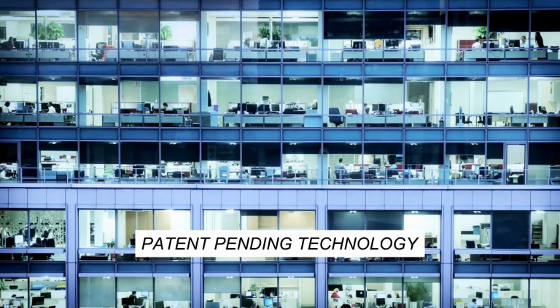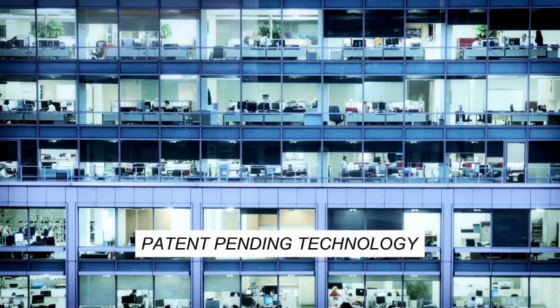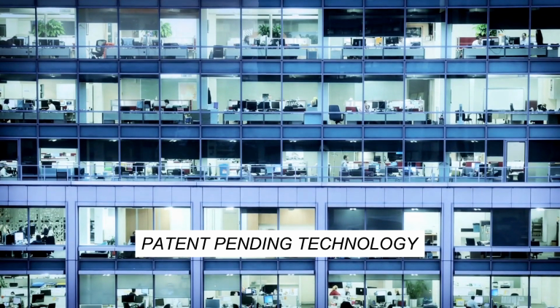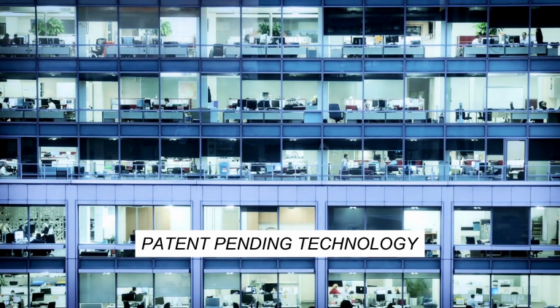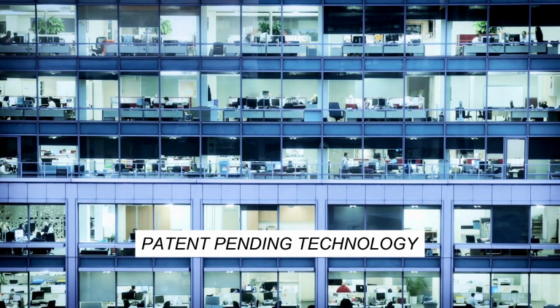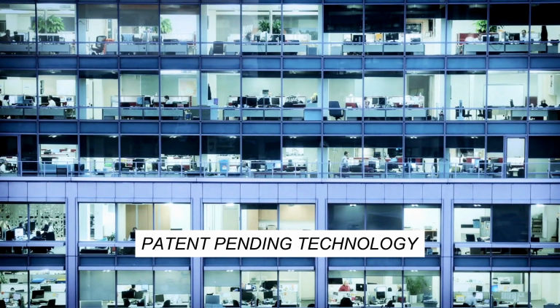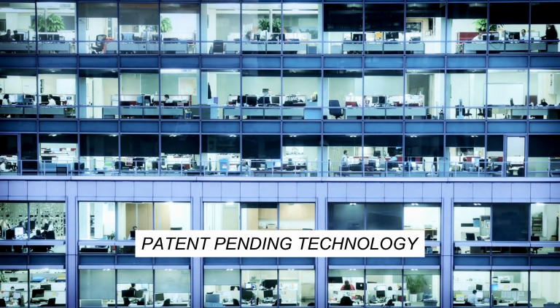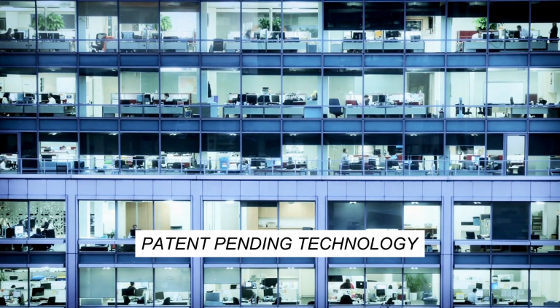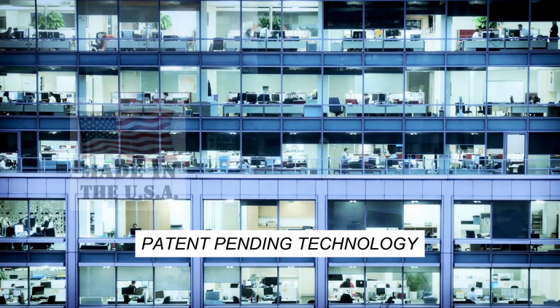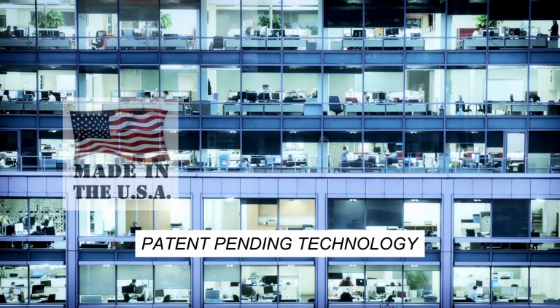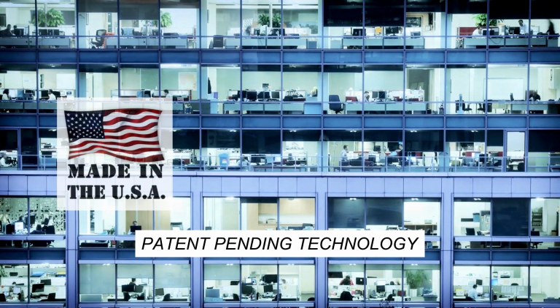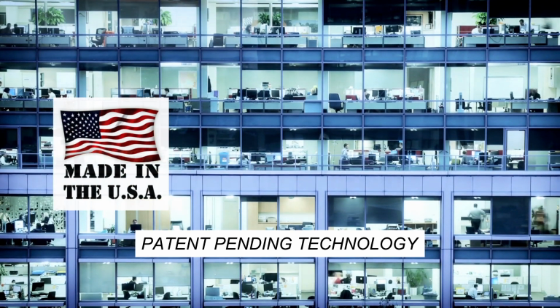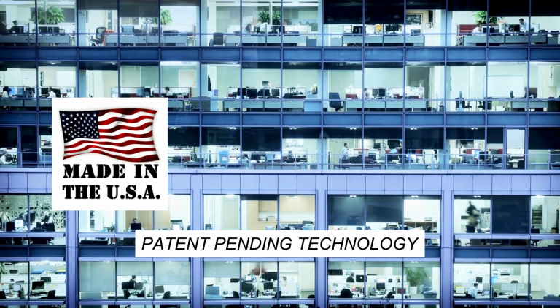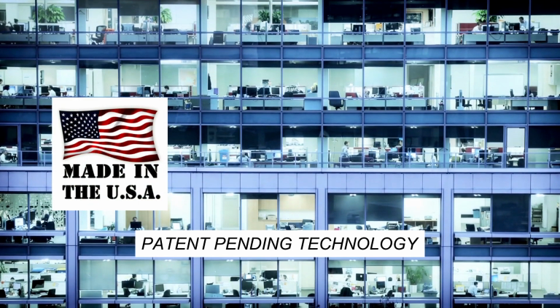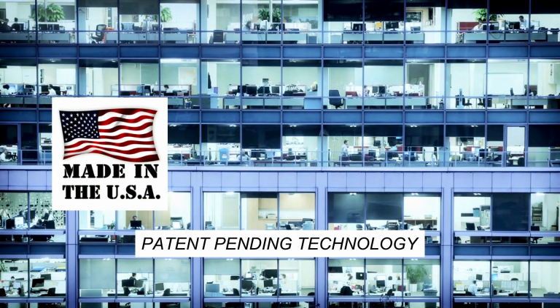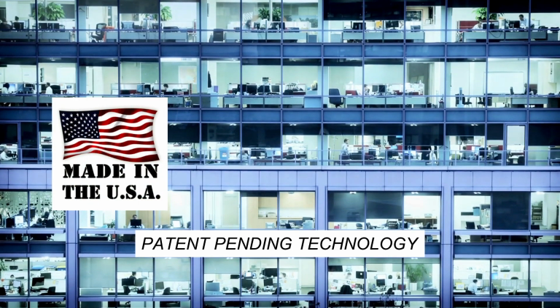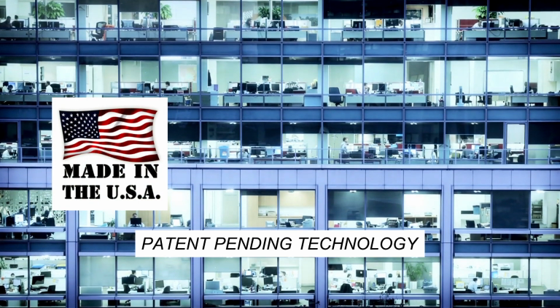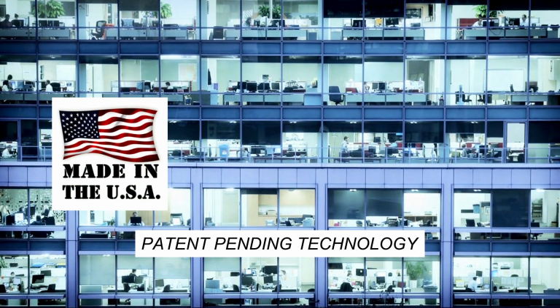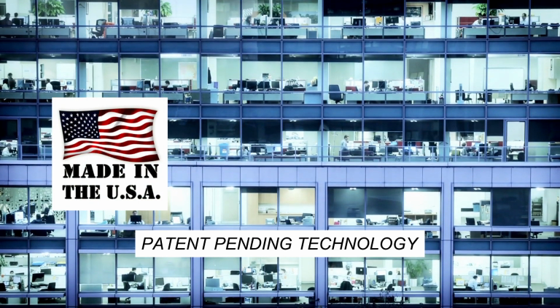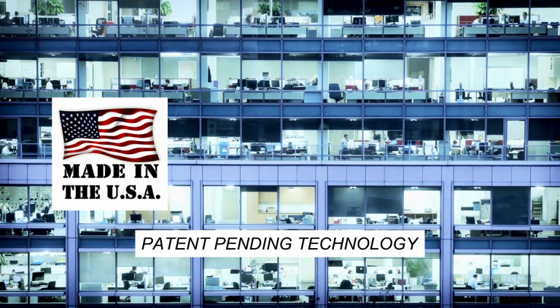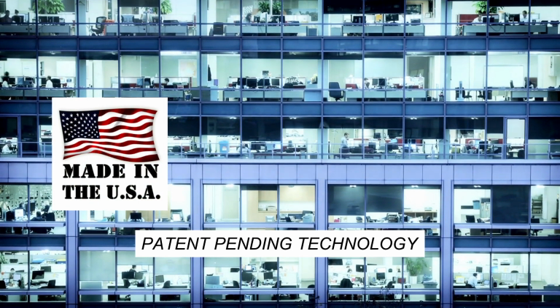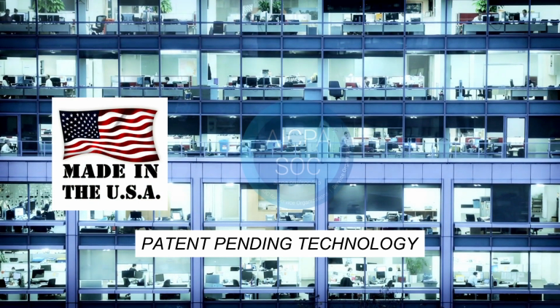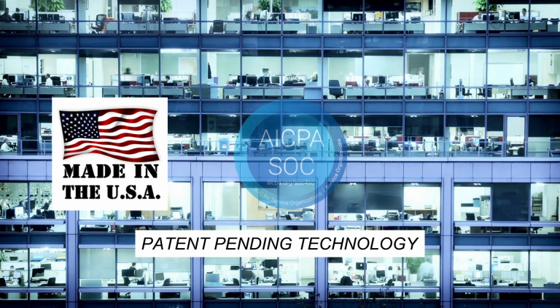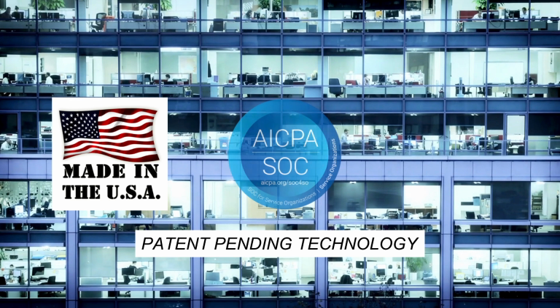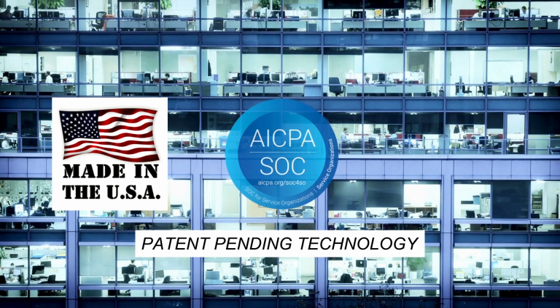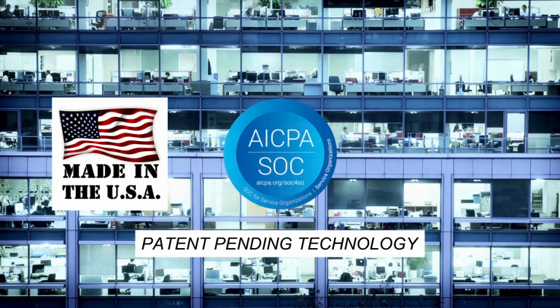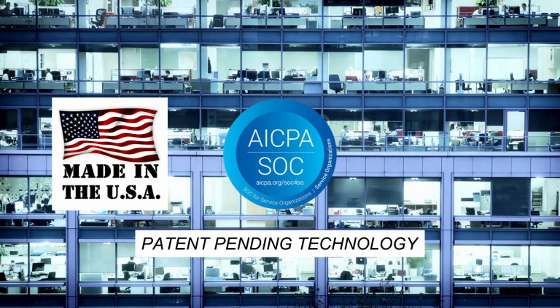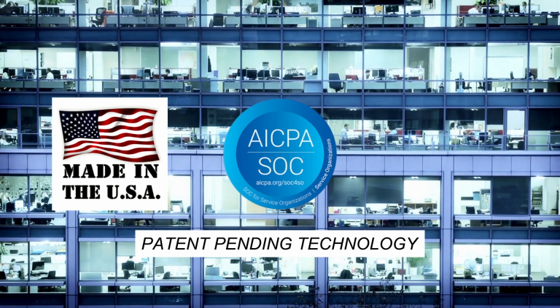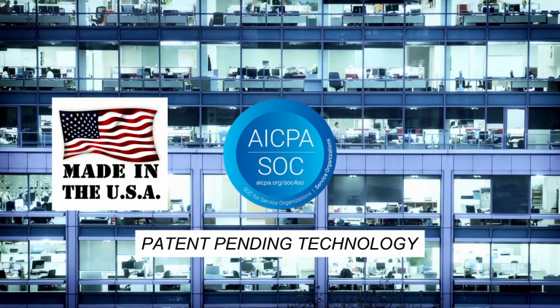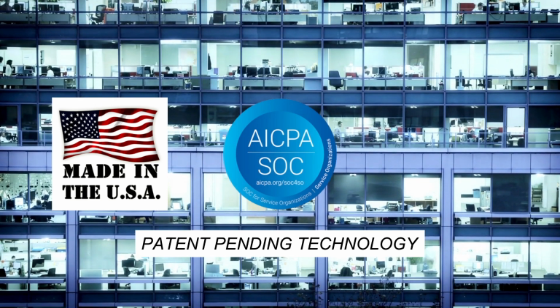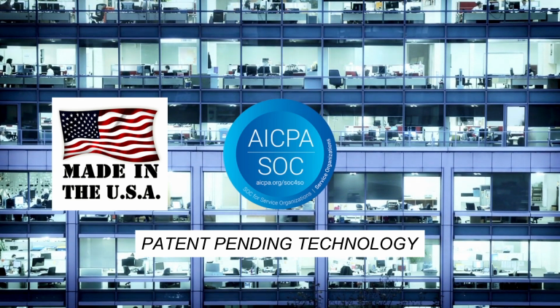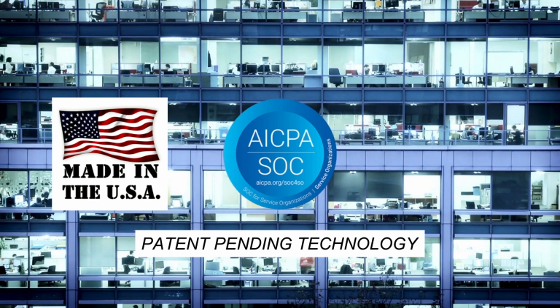The Argus software is patent-pending technology that is fully made in the USA and has successfully passed its SOC 2 Type 2 audit.